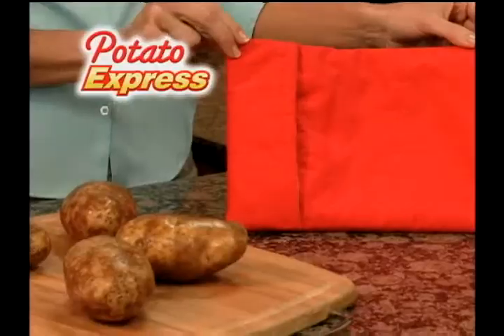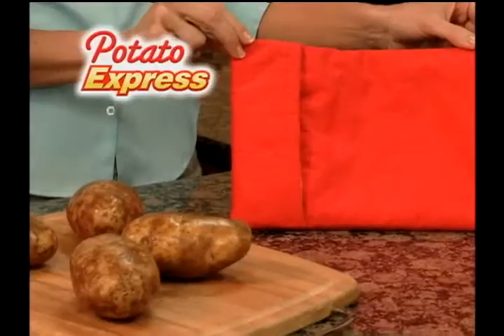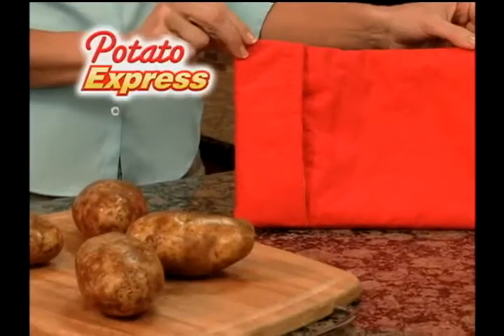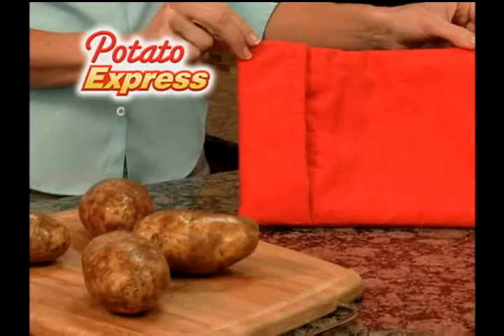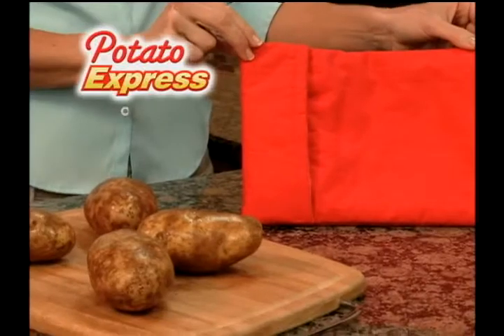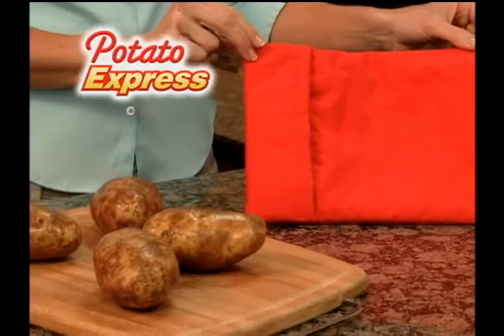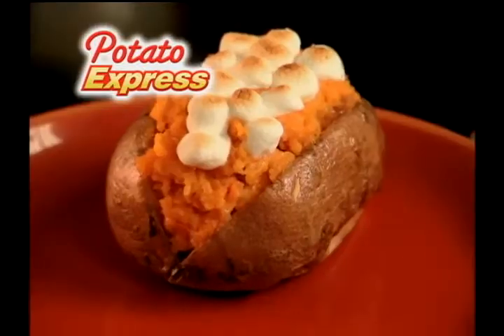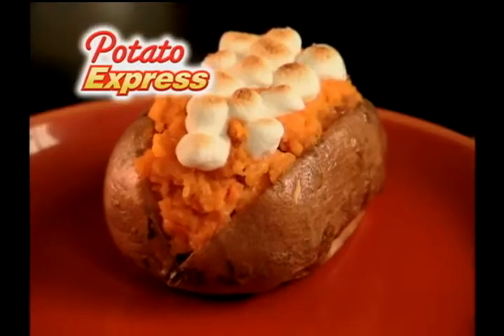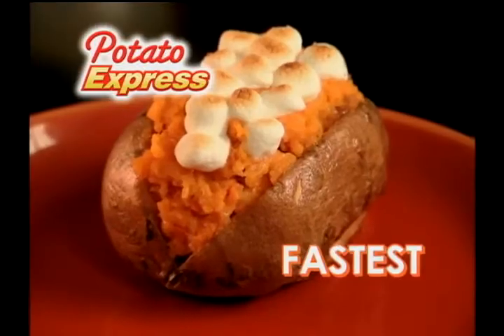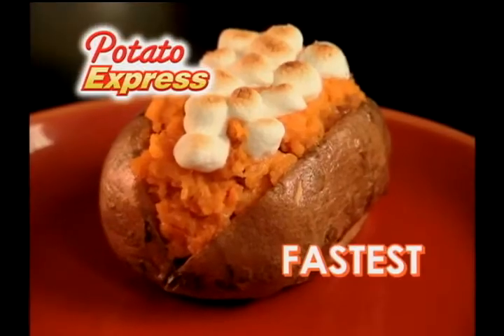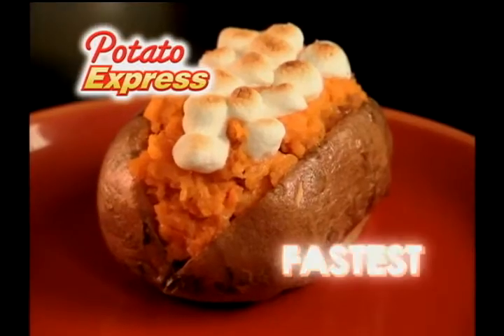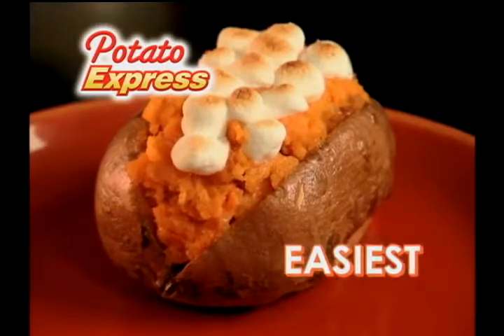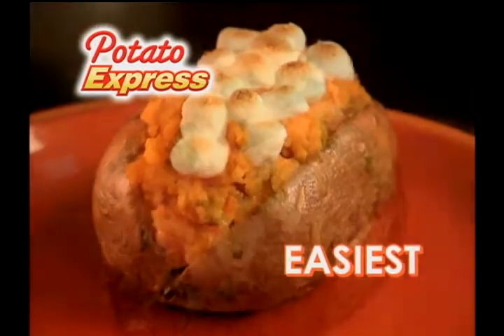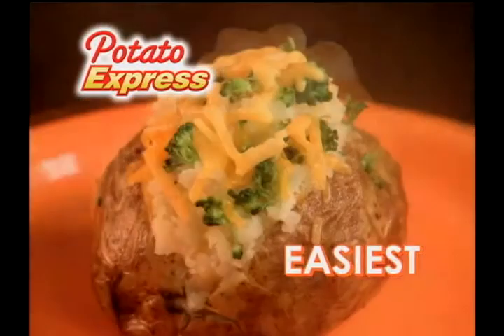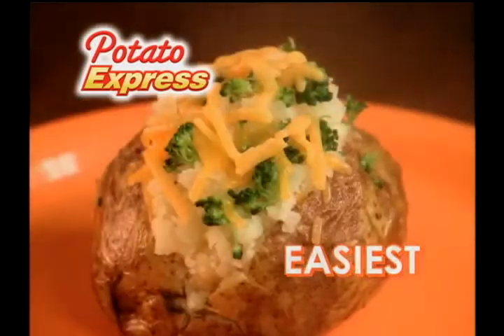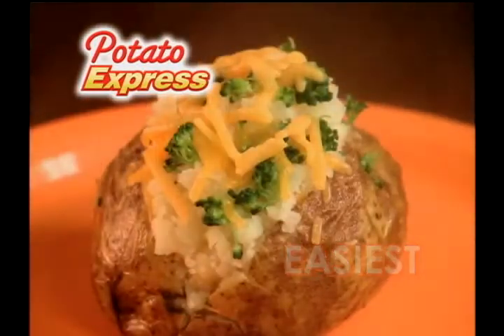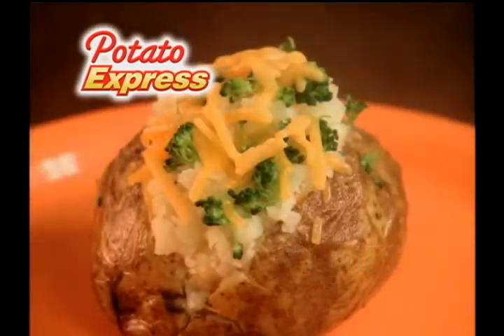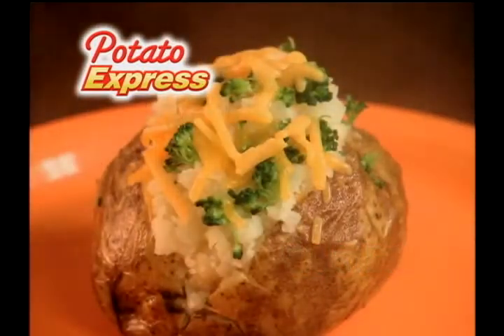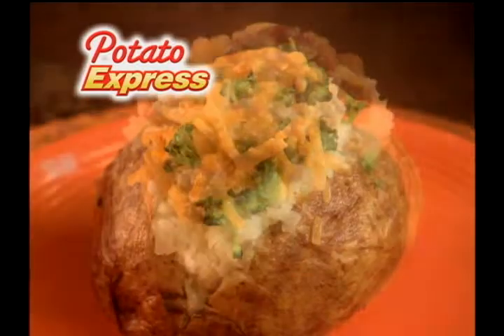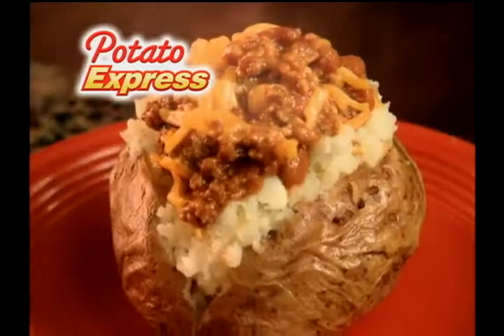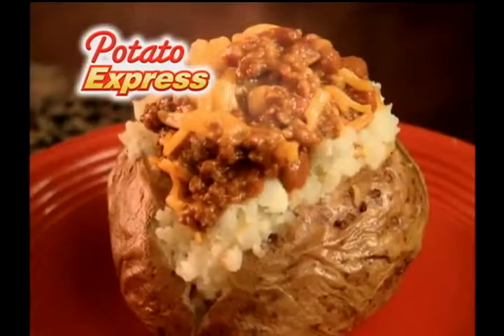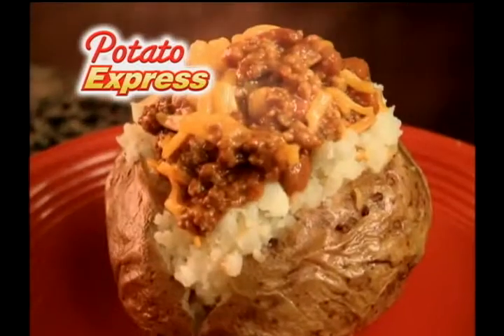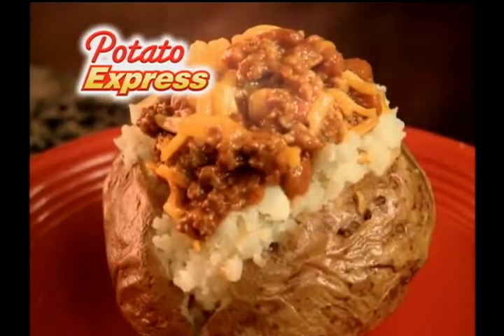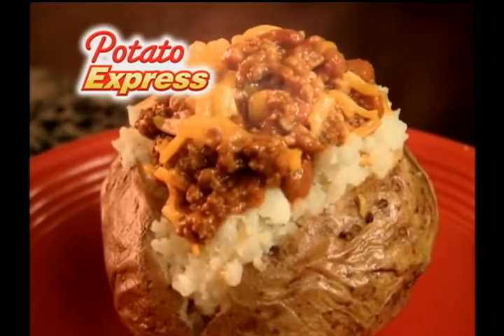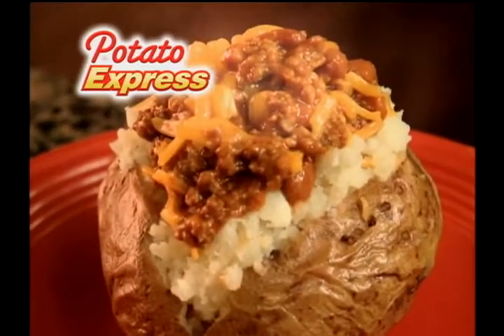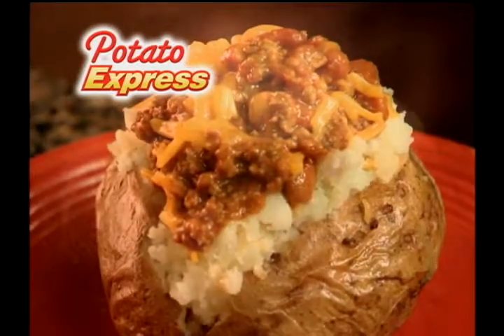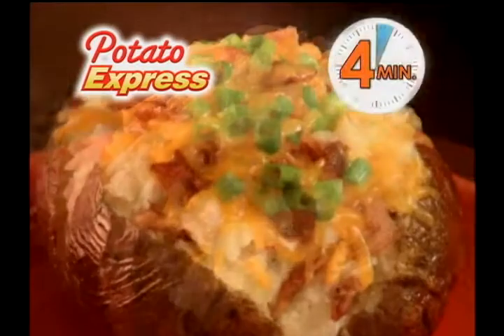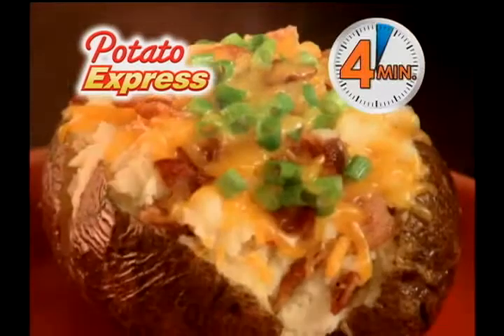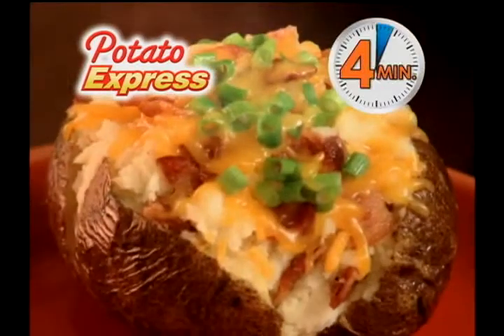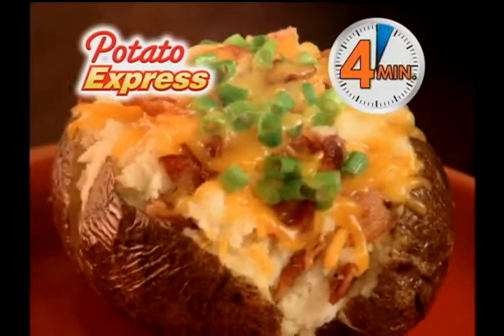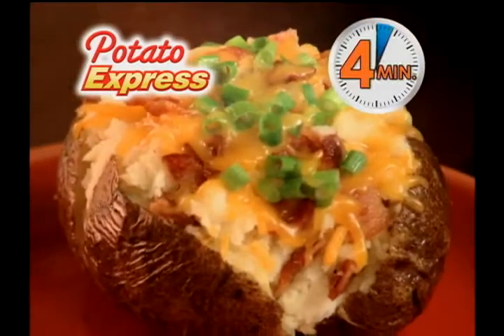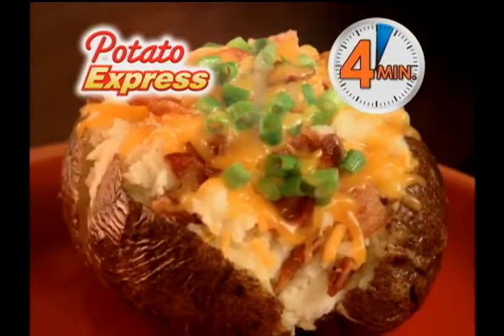Potato Express — the fastest, easiest way to cook perfect baked potatoes in just 4 minutes.